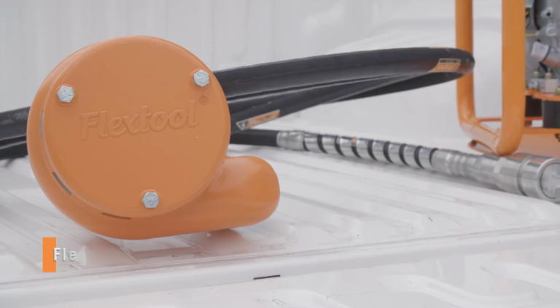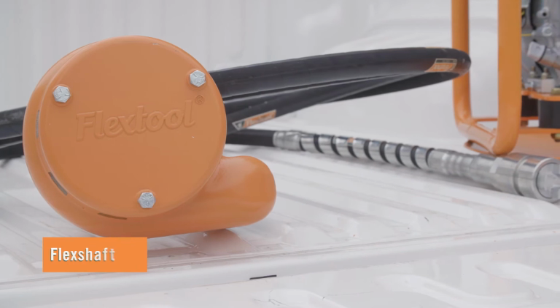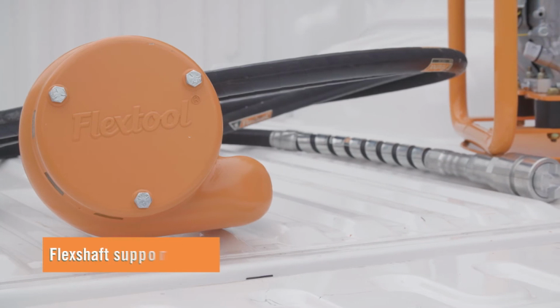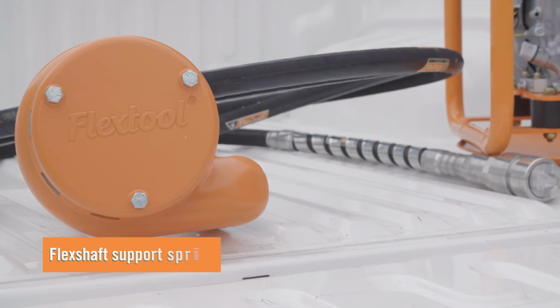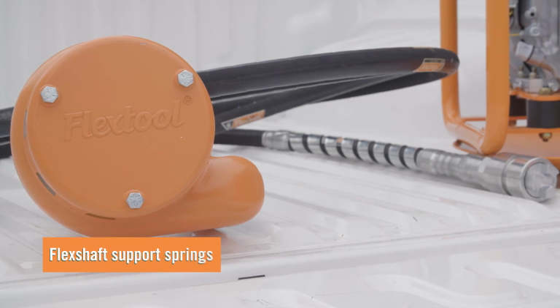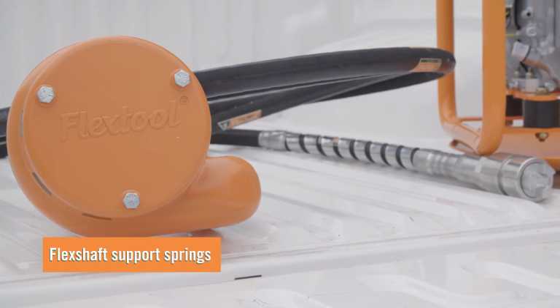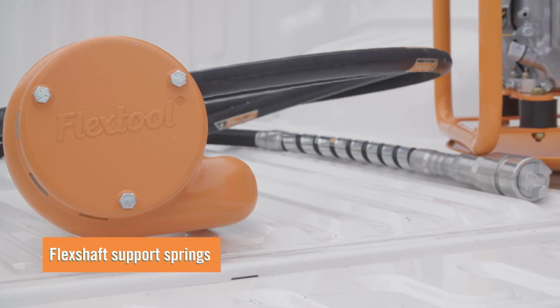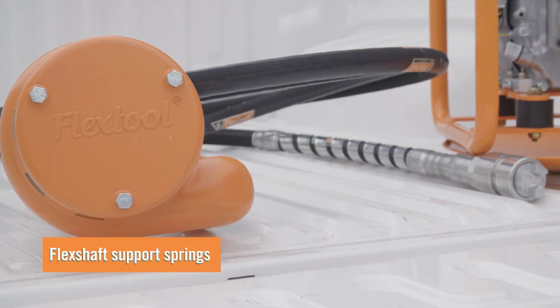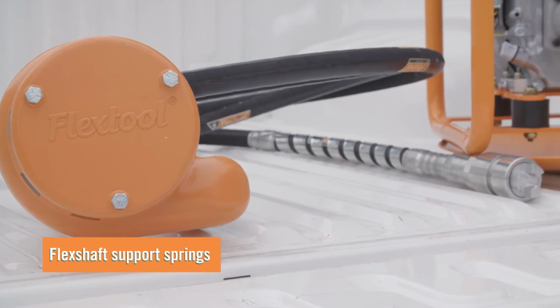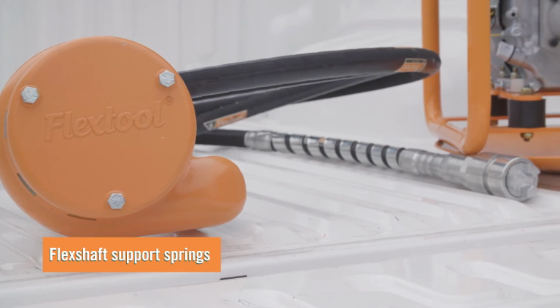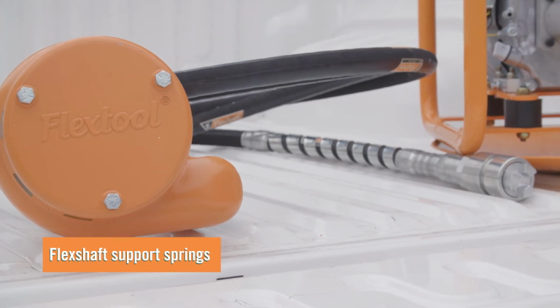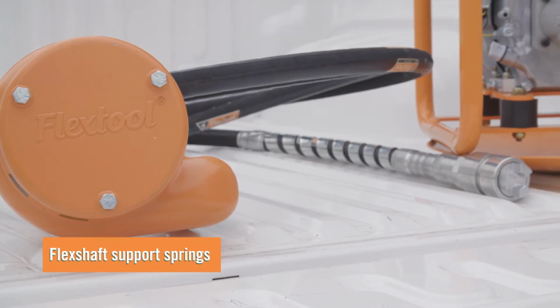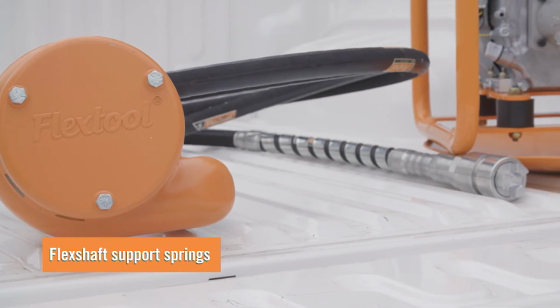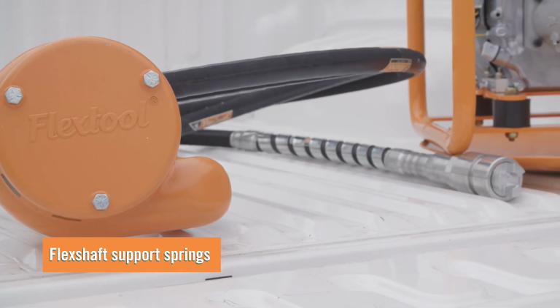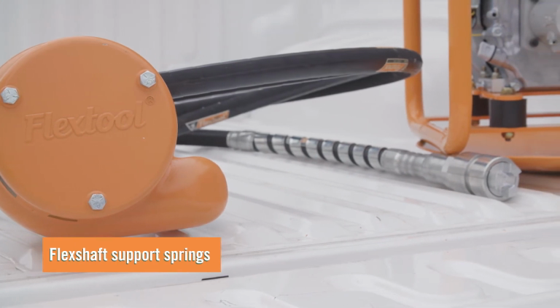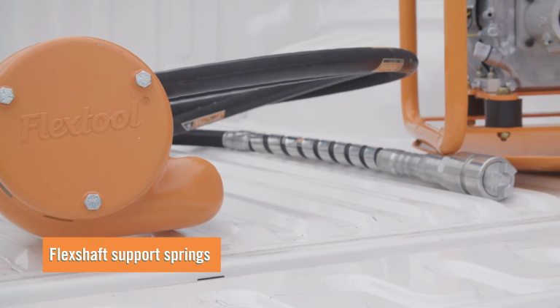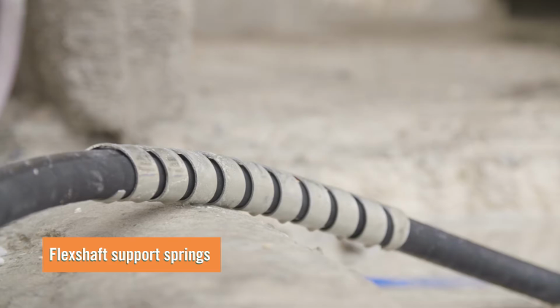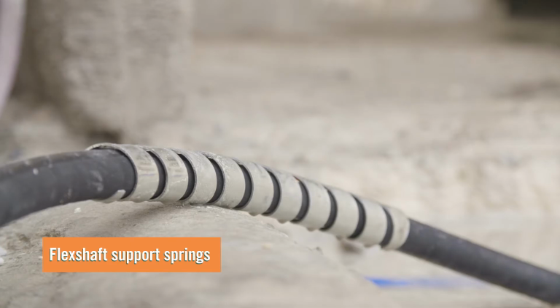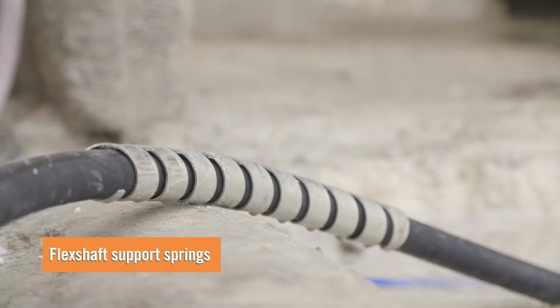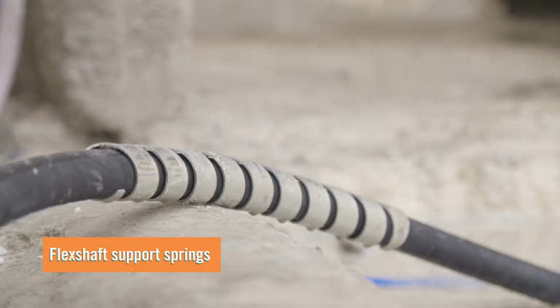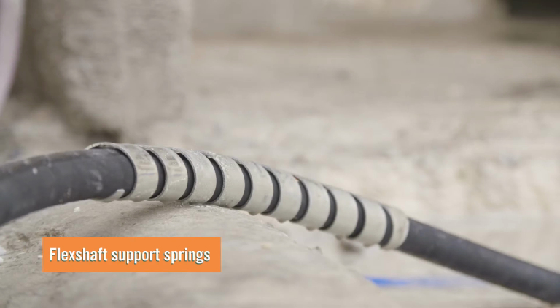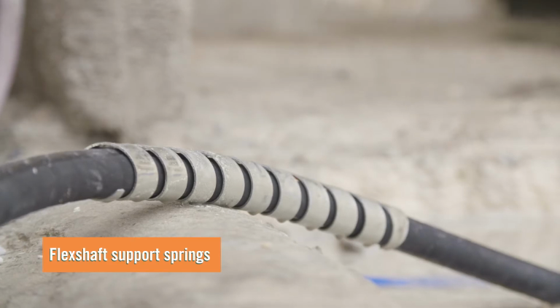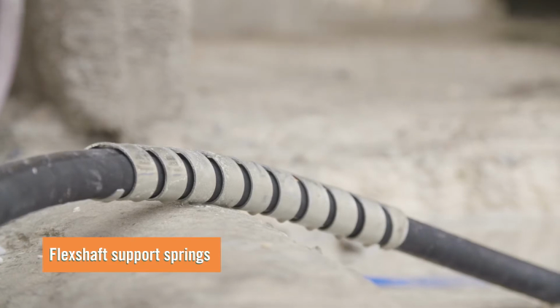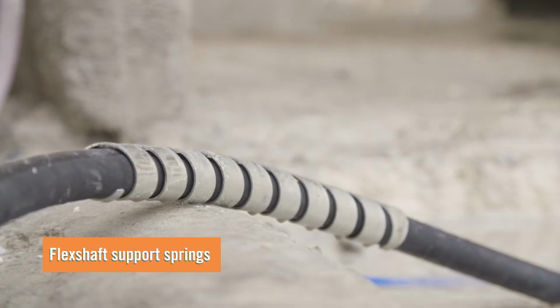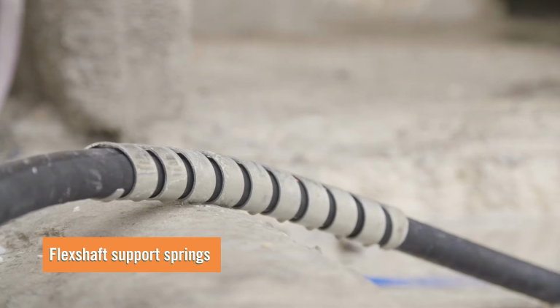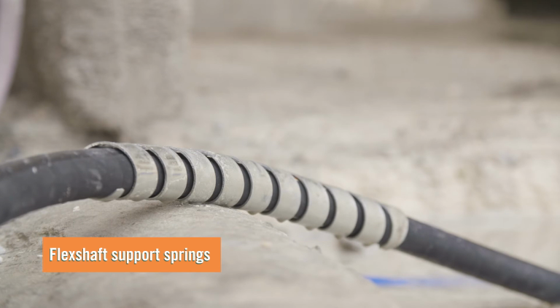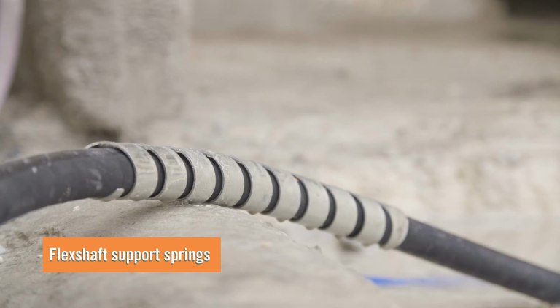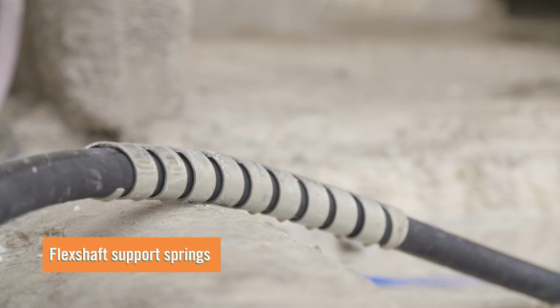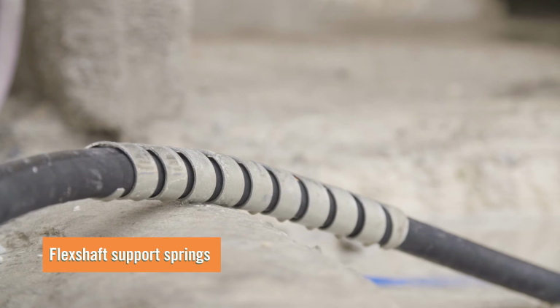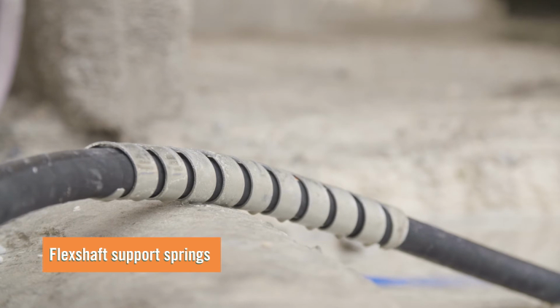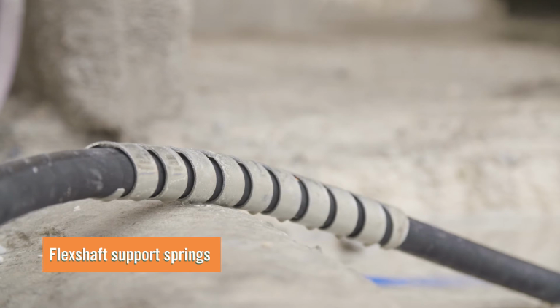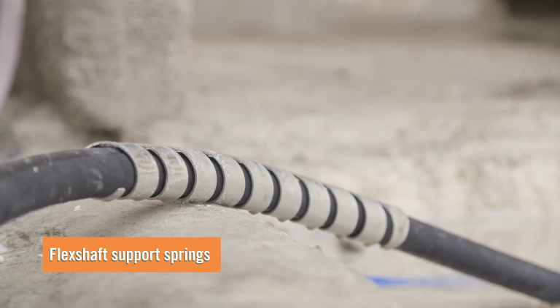FlexShaft support springs protect the drive shaft when operating over the sharp edge of an excavation, pit or dam.